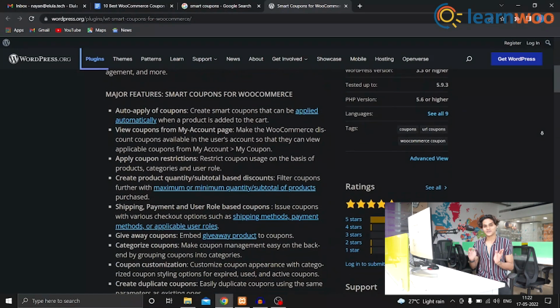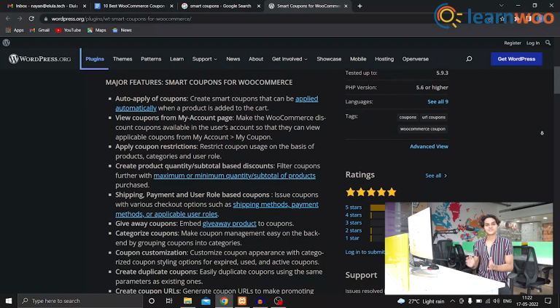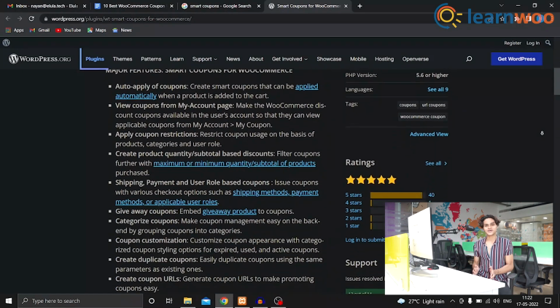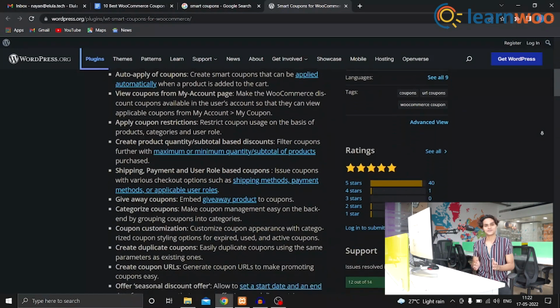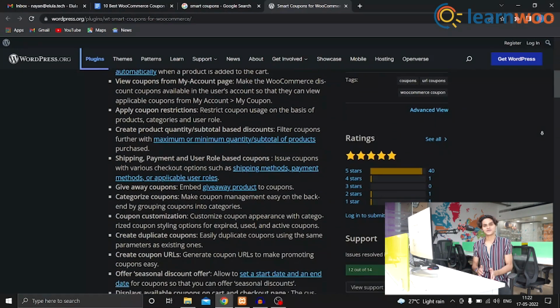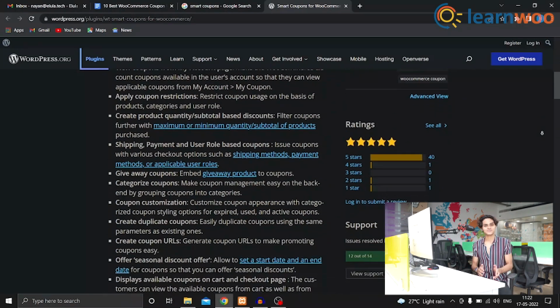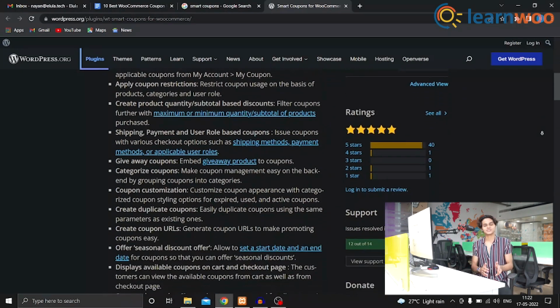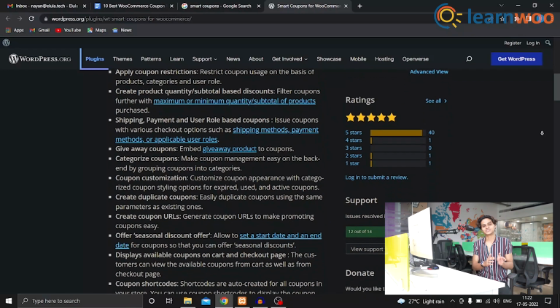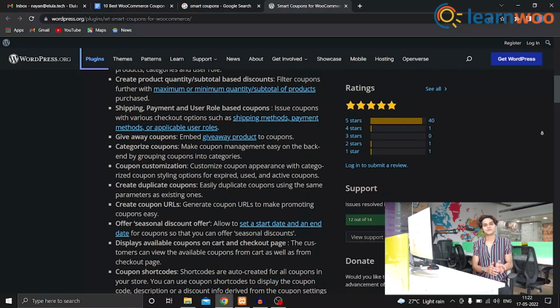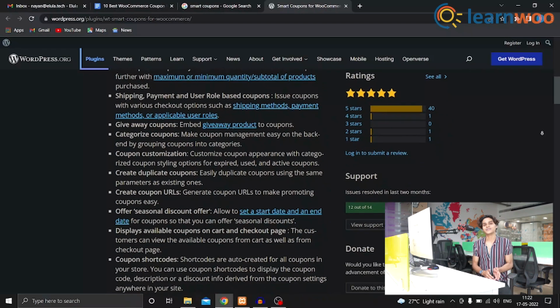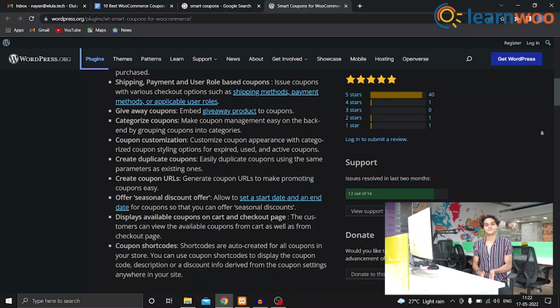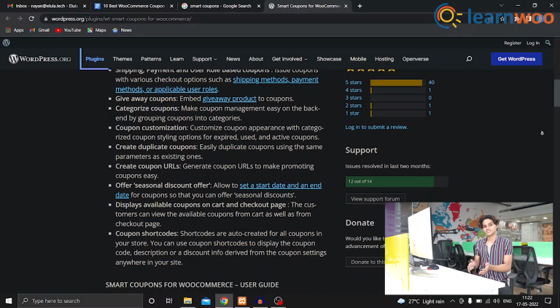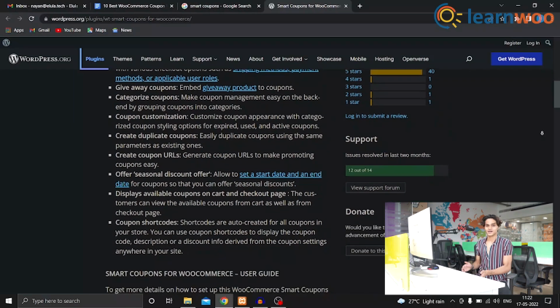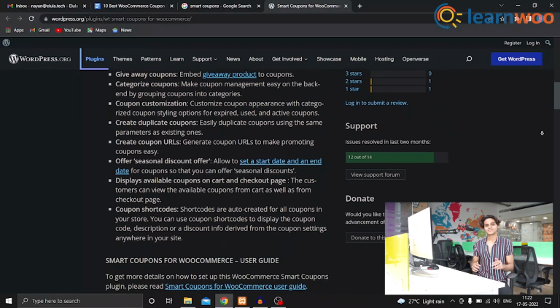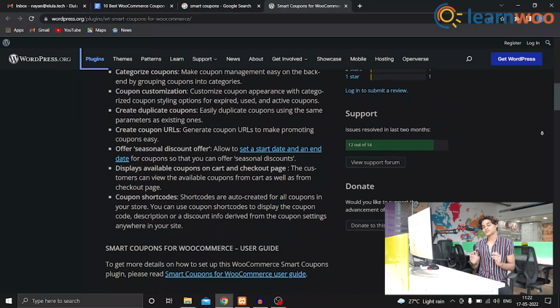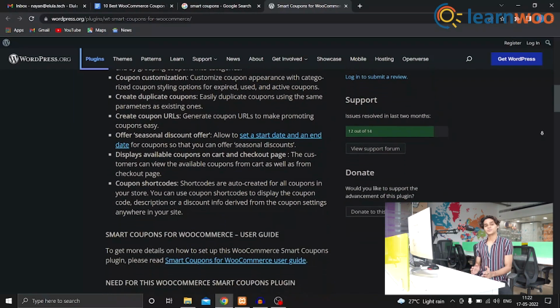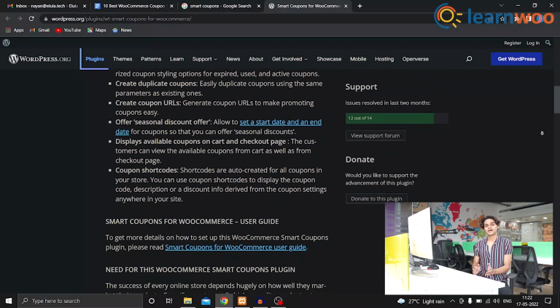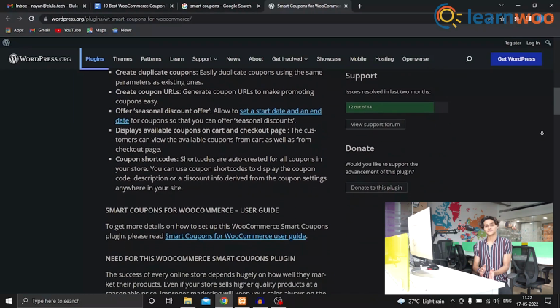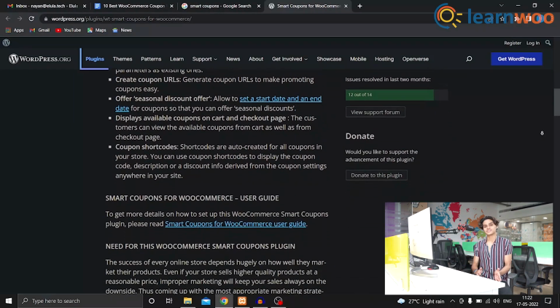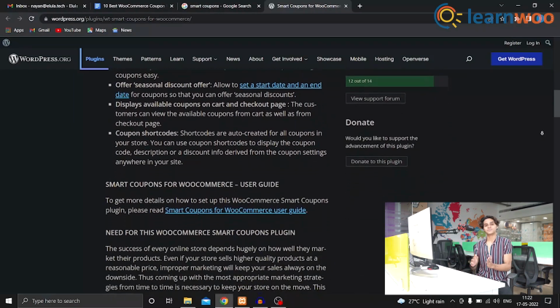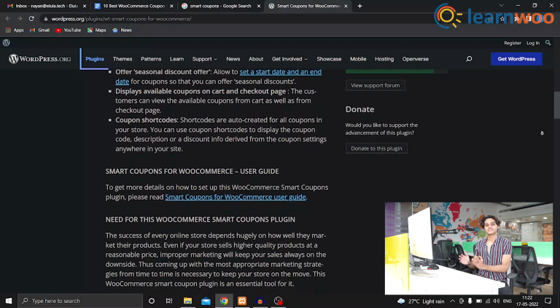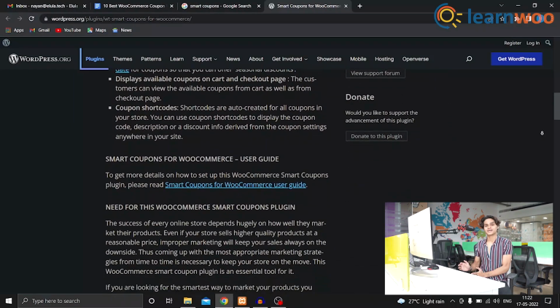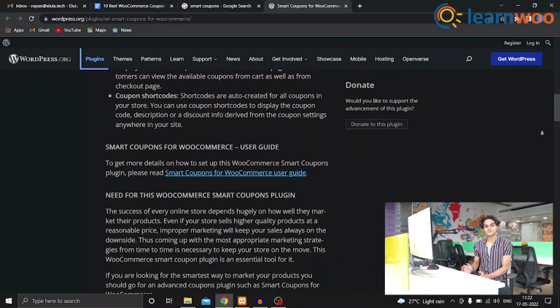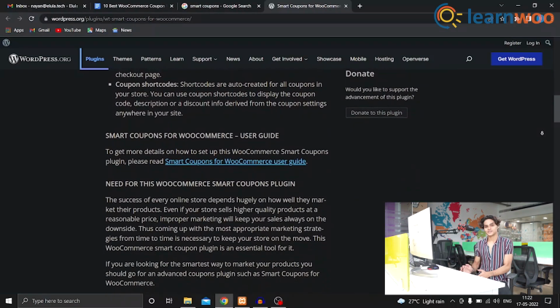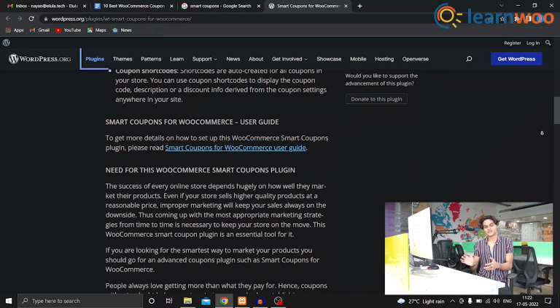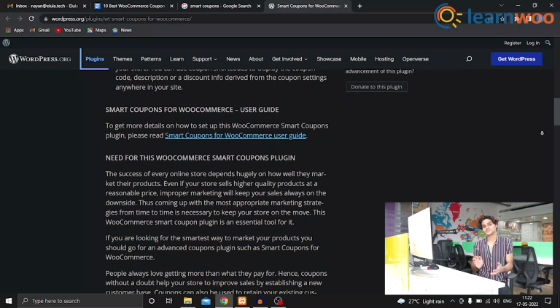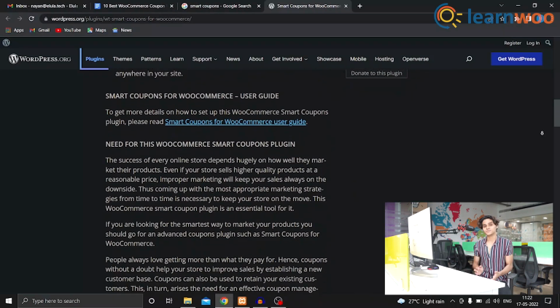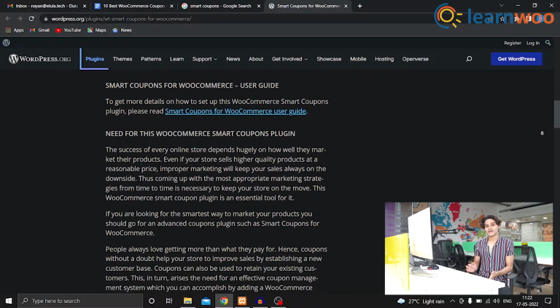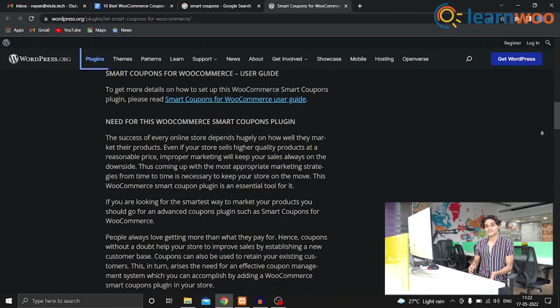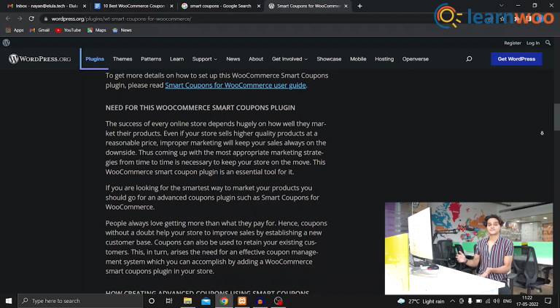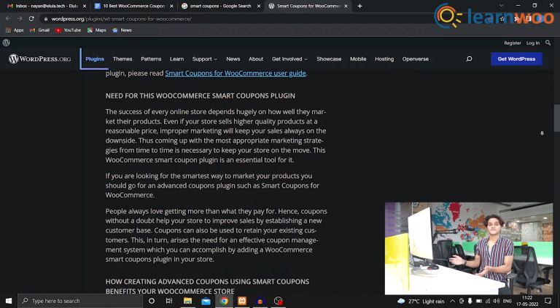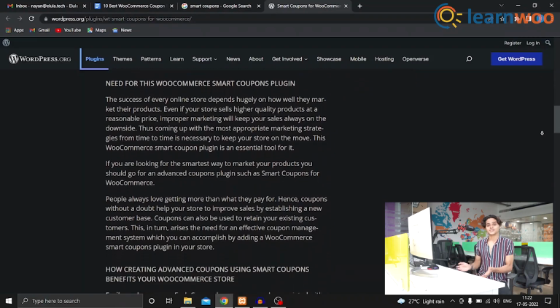You can also try offering your customers with some shipping benefits with this plugin. Smart Coupons allows you to set bulk discounts, subscription coupons, and gift certificates.